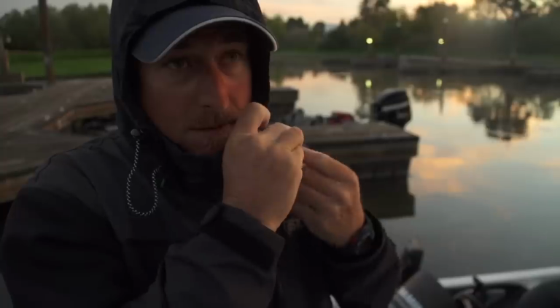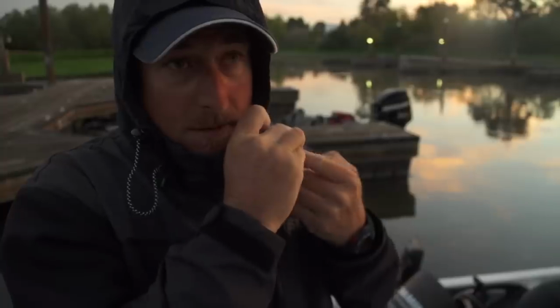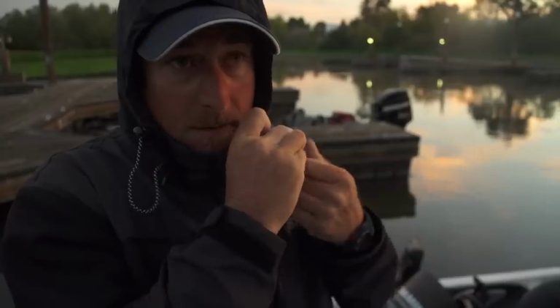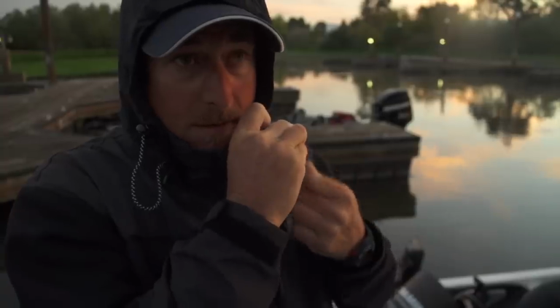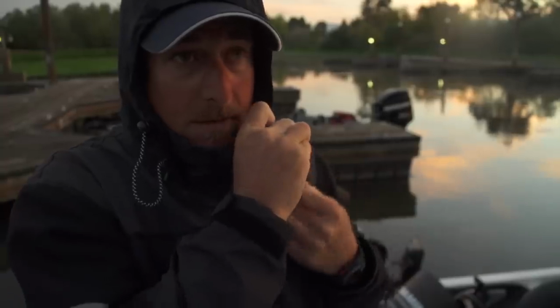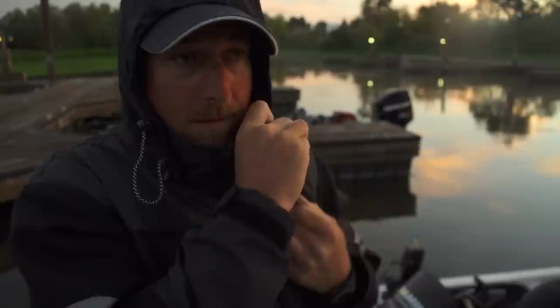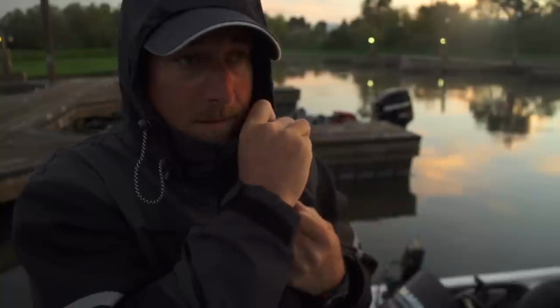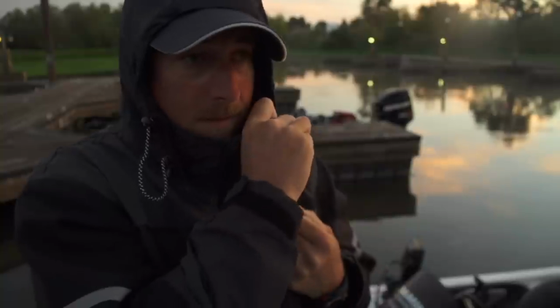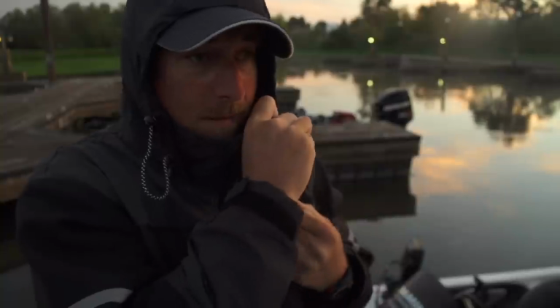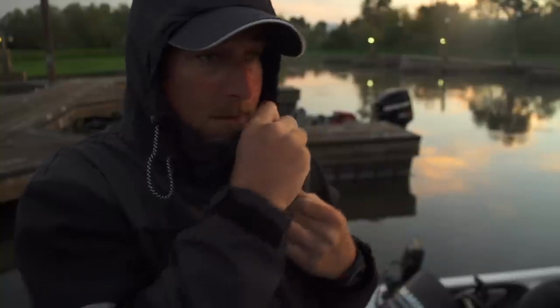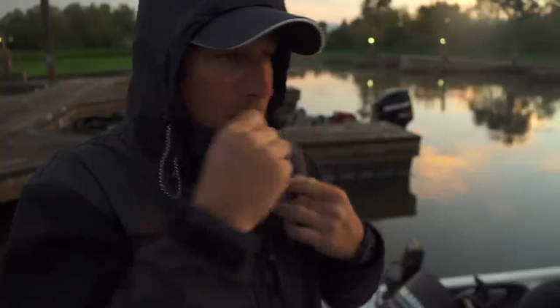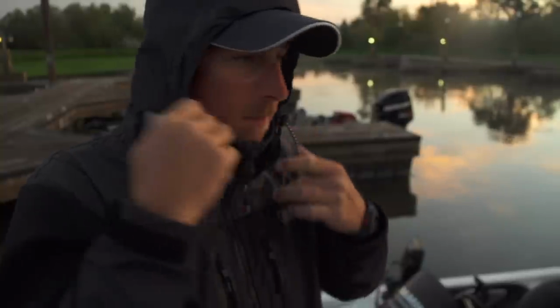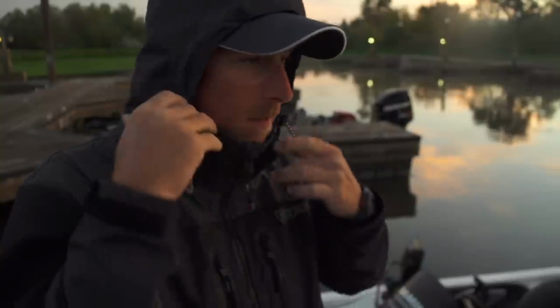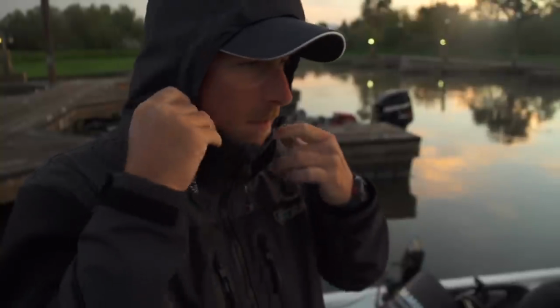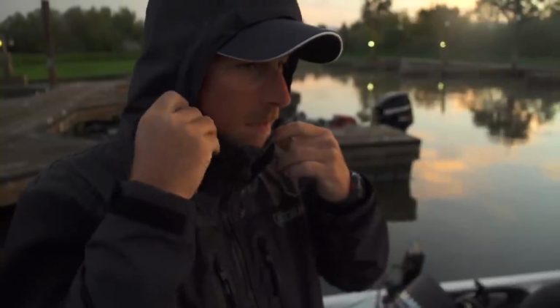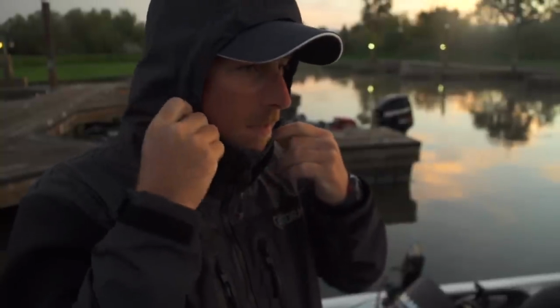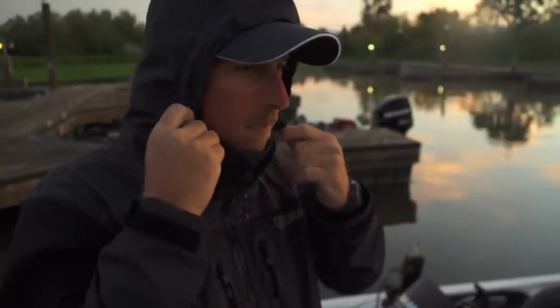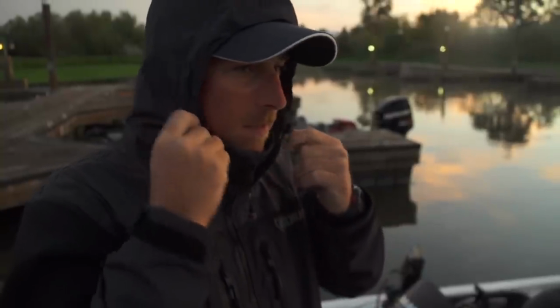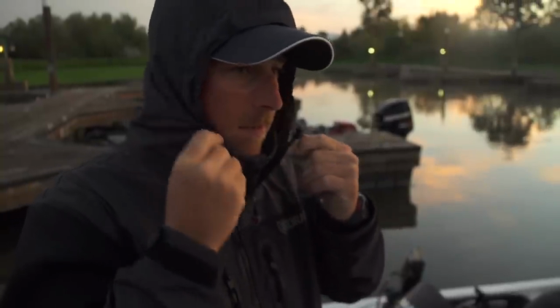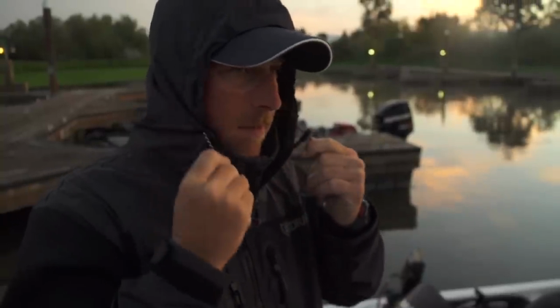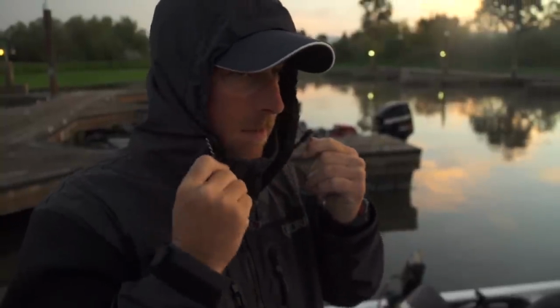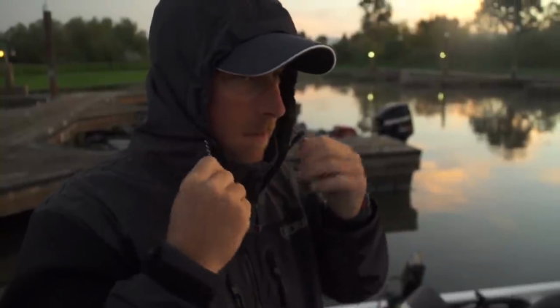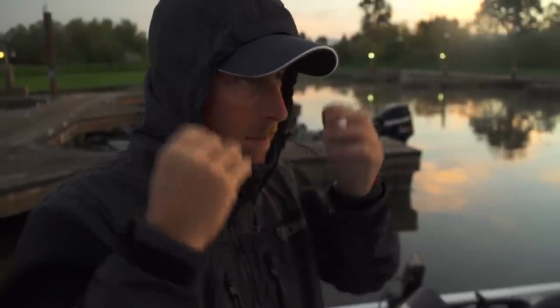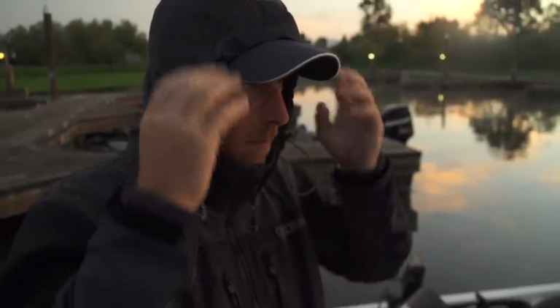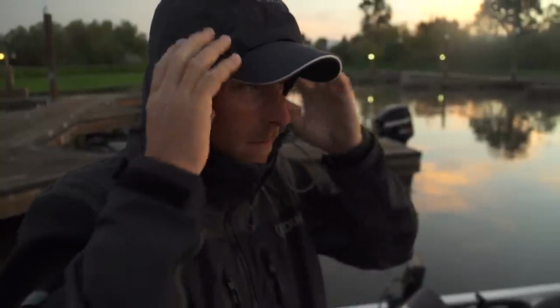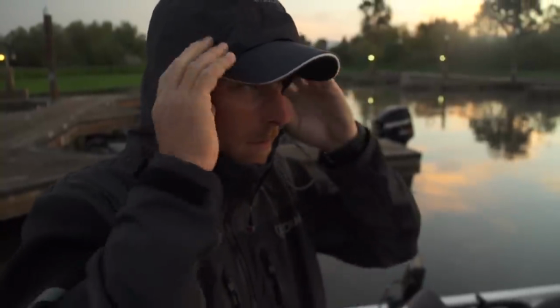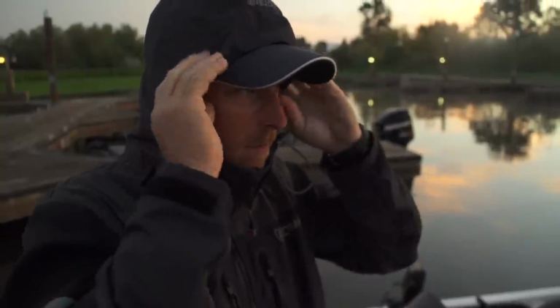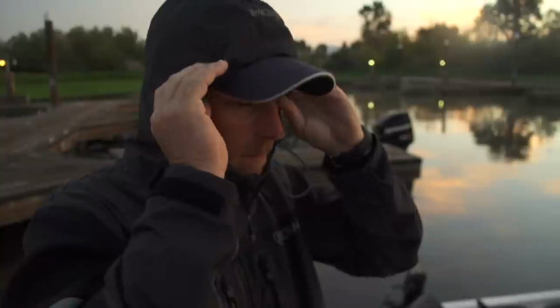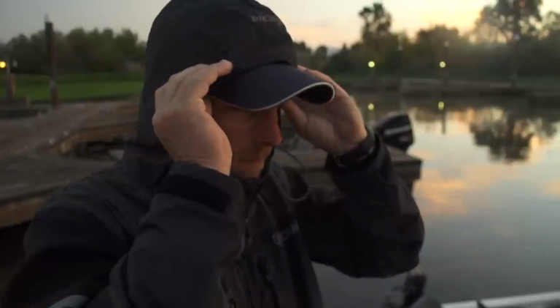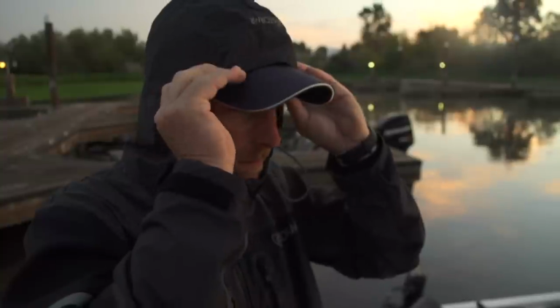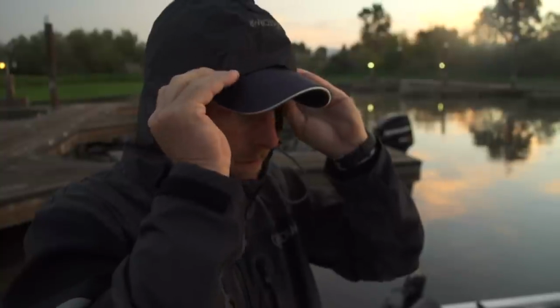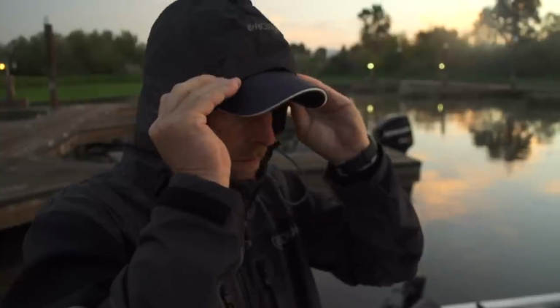The hood's got a two-way zip on it. You can adjust it front, back, and in tight around your face.